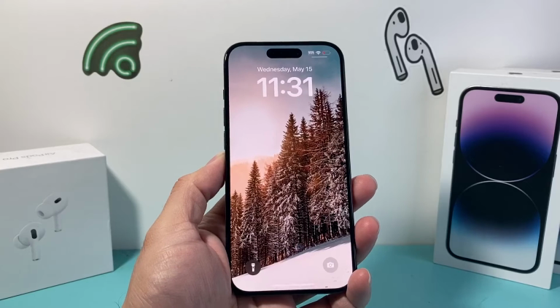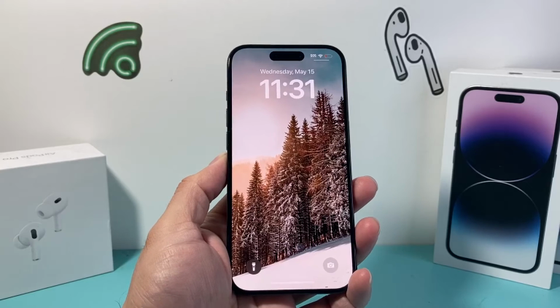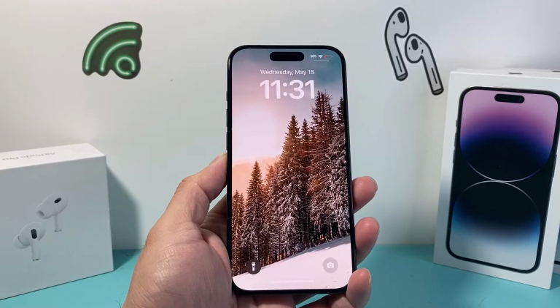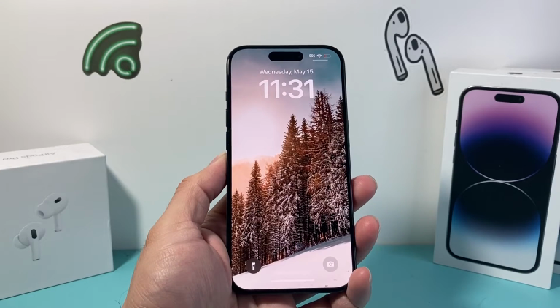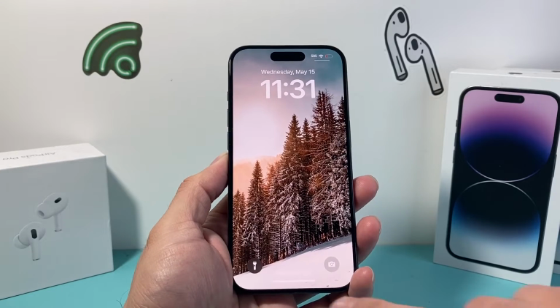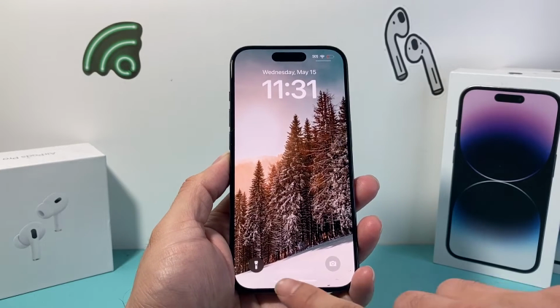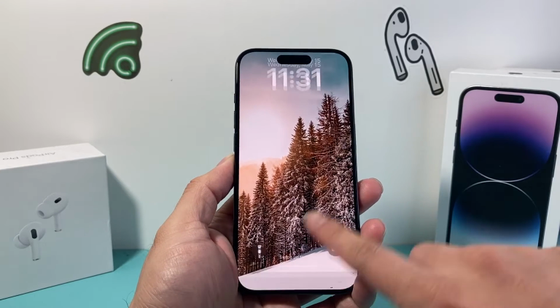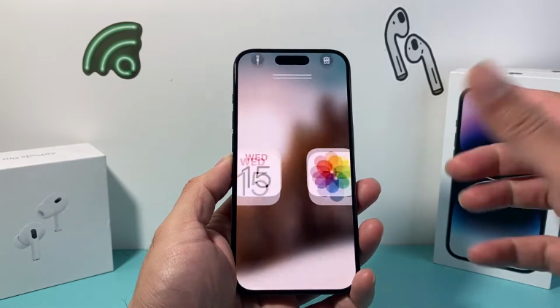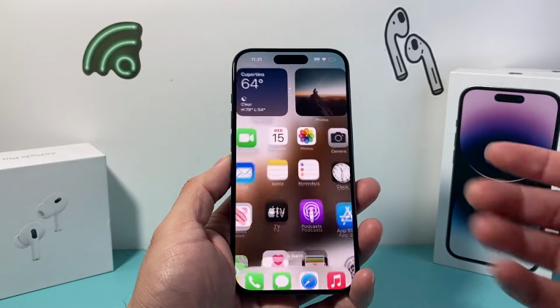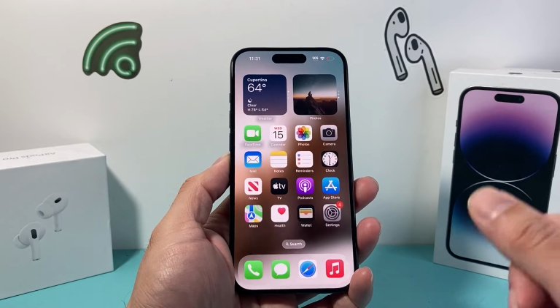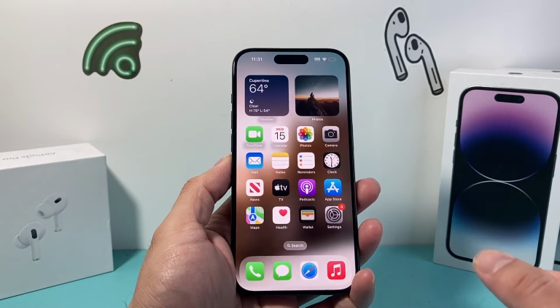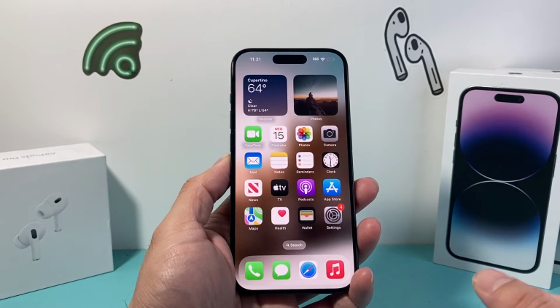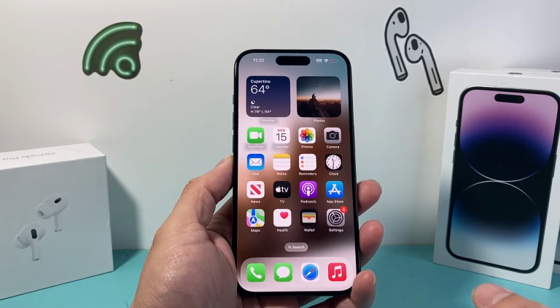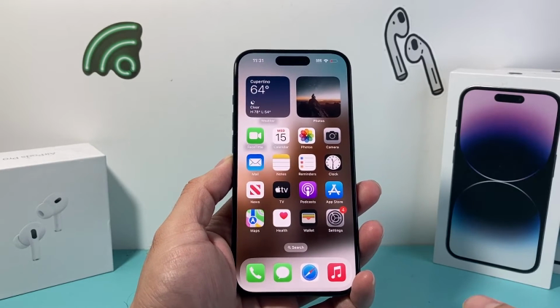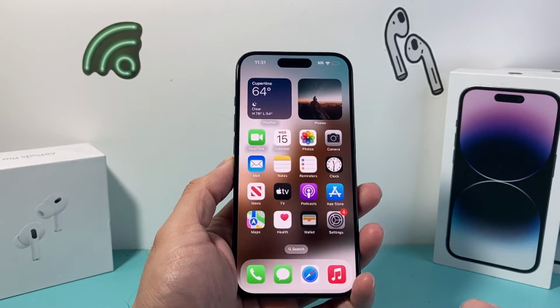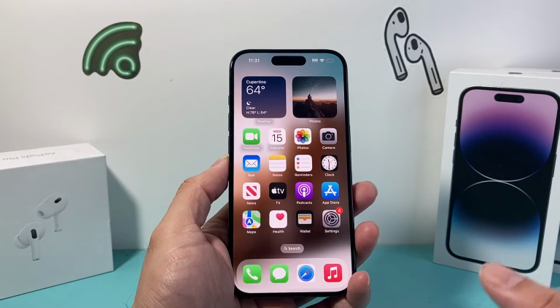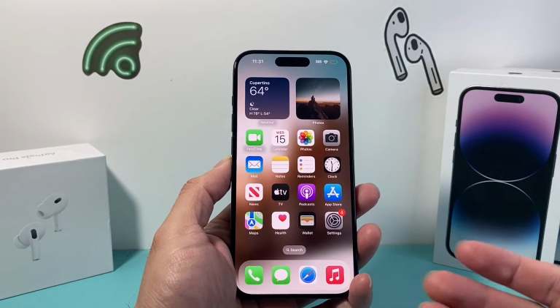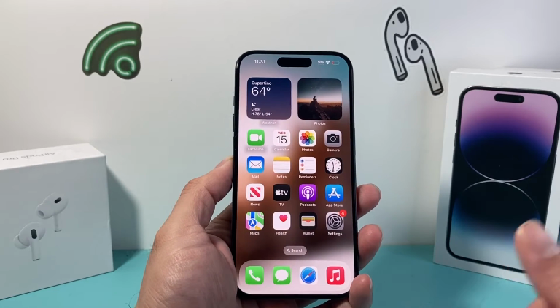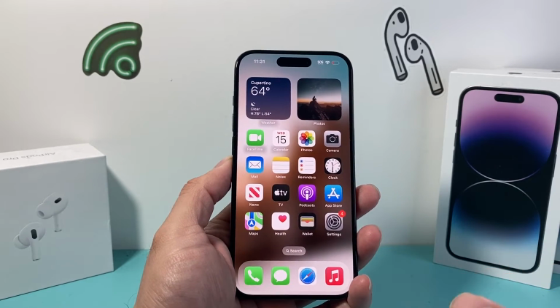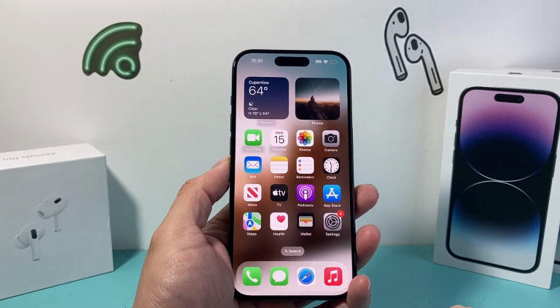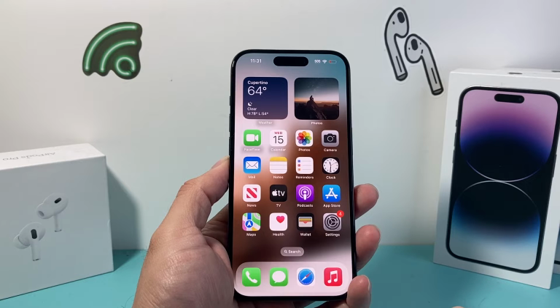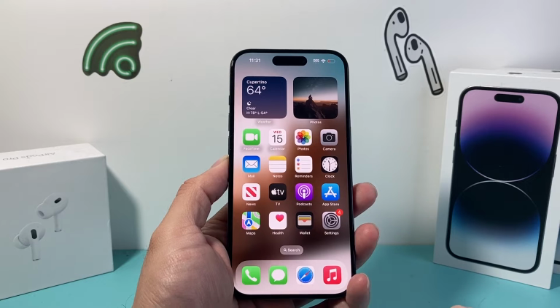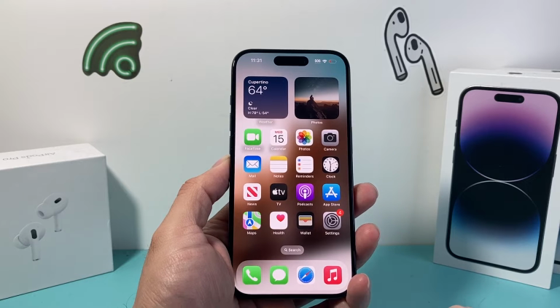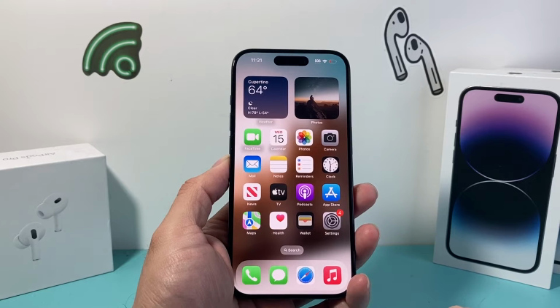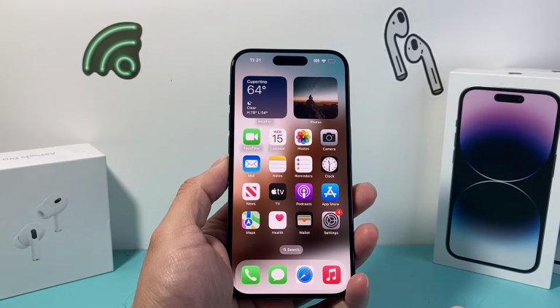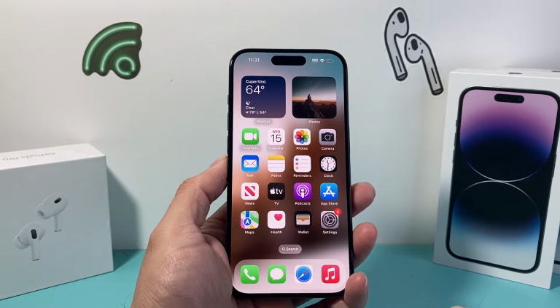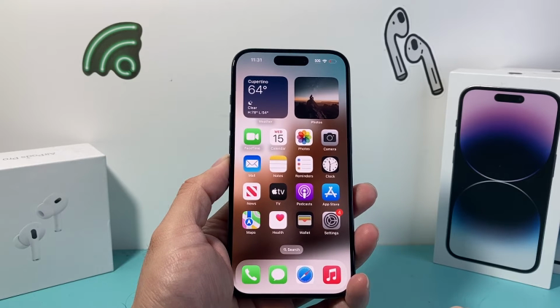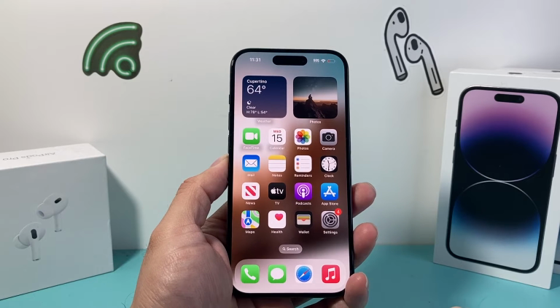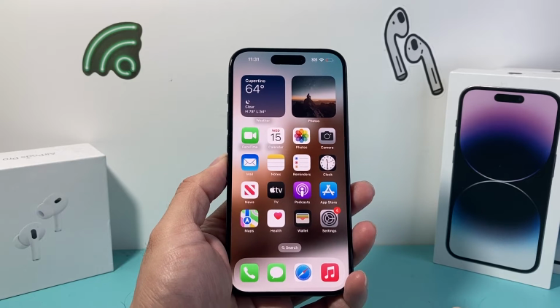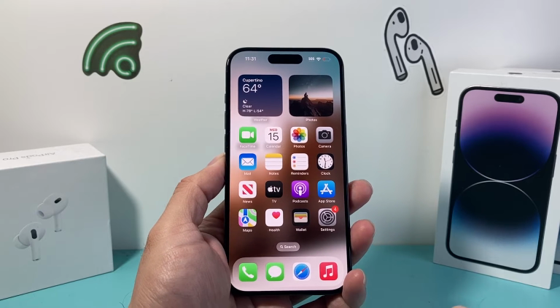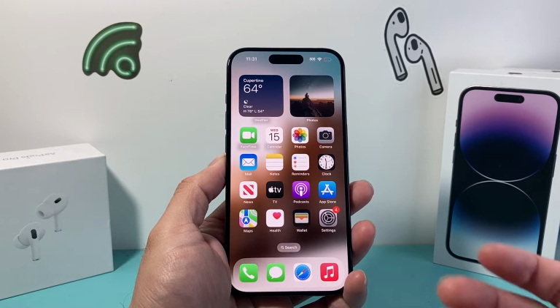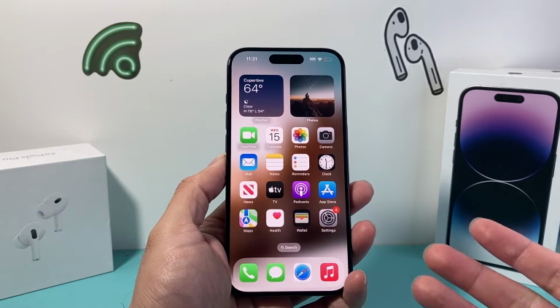Hey guys, Techon Mitchell here with a video for you. In today's video I'm going to show you how to add Face ID on your iPhone. So let's get started.